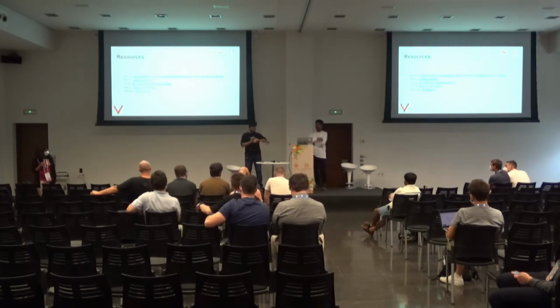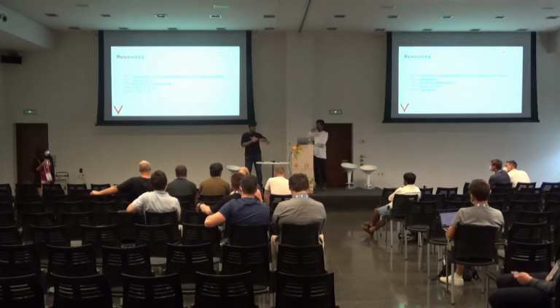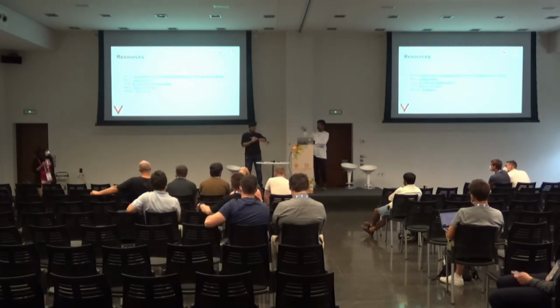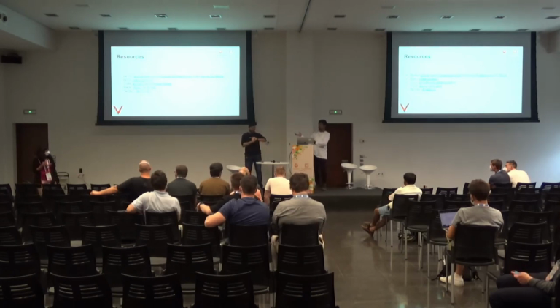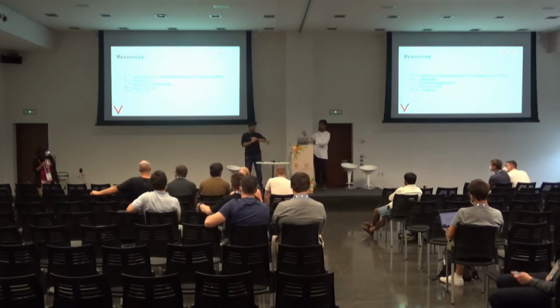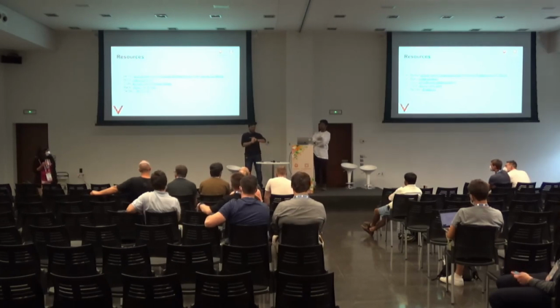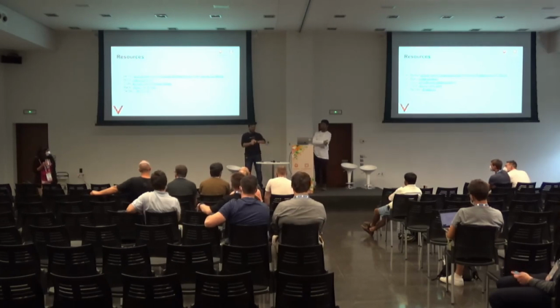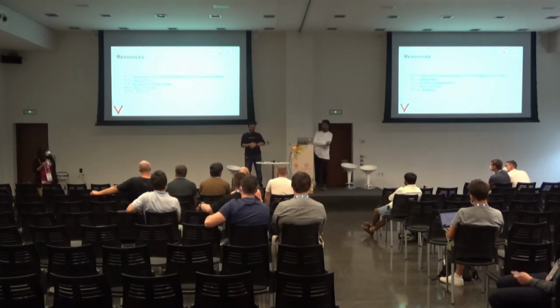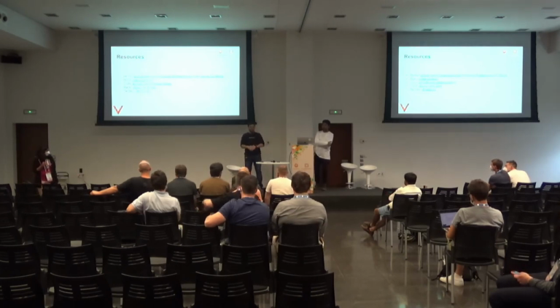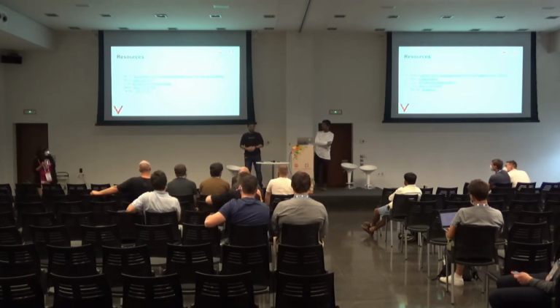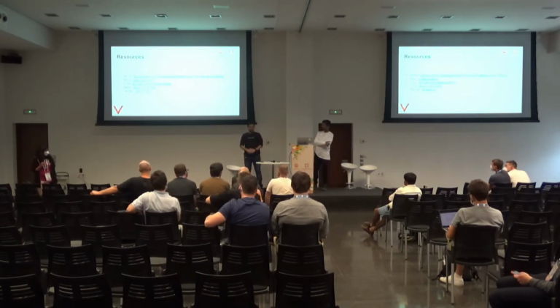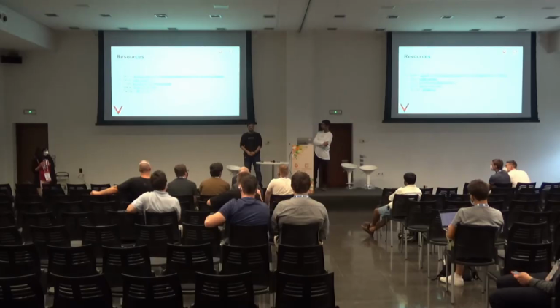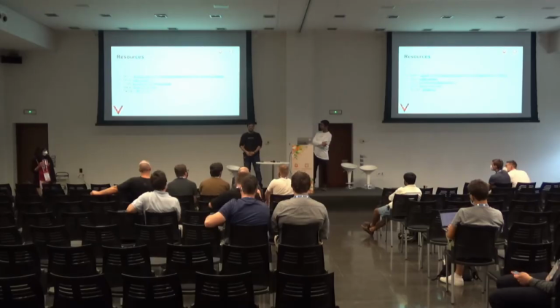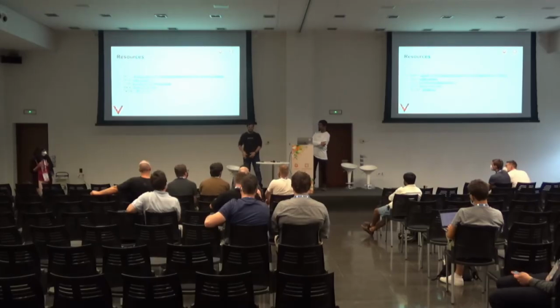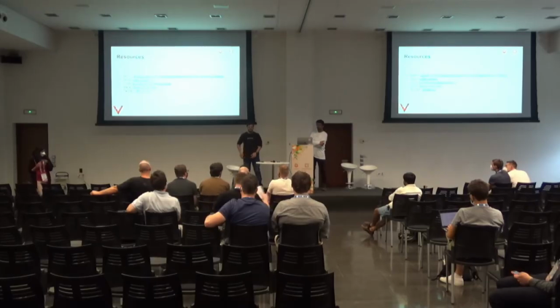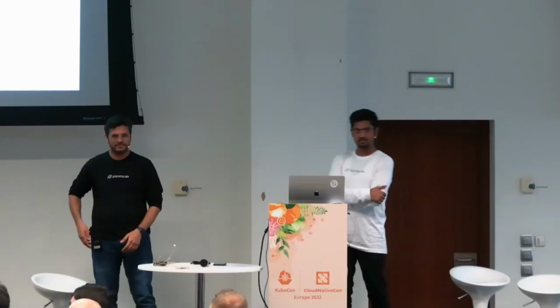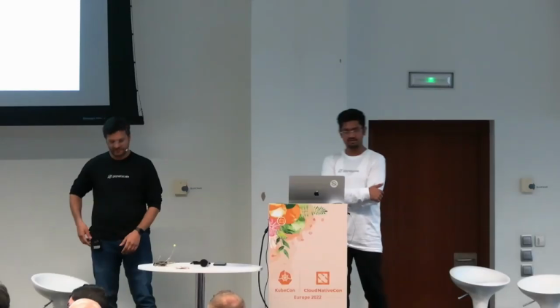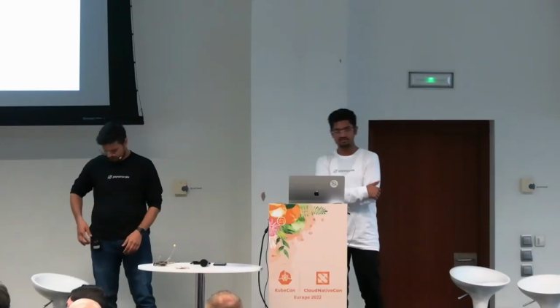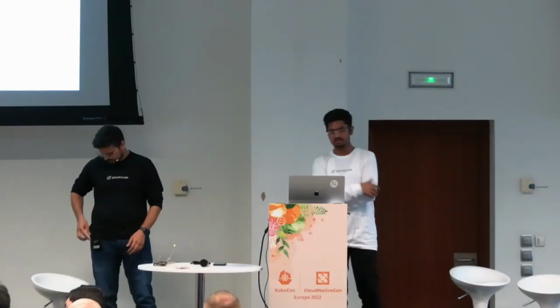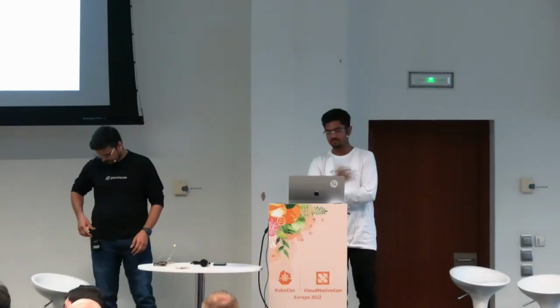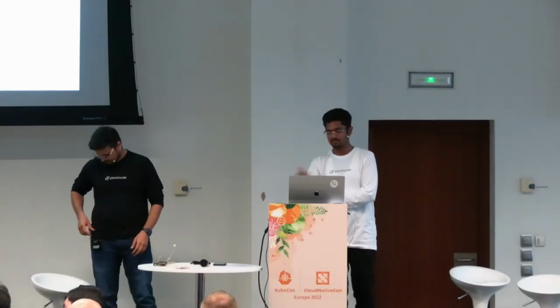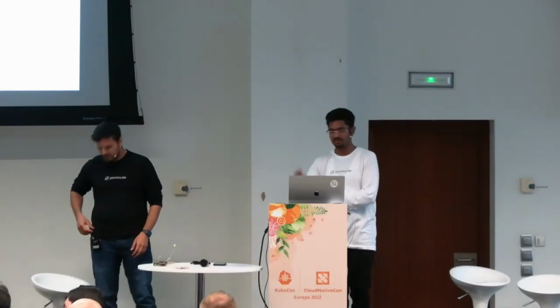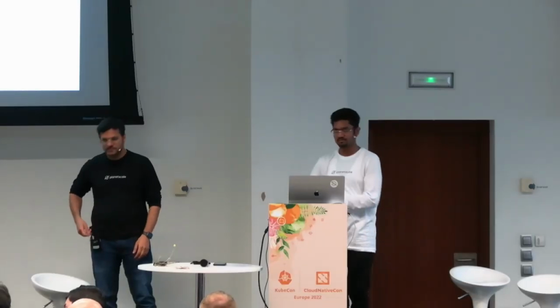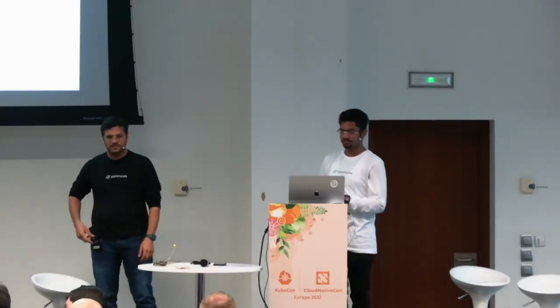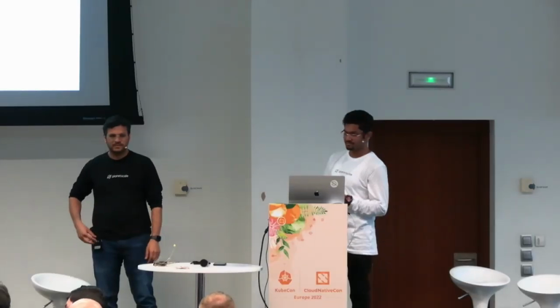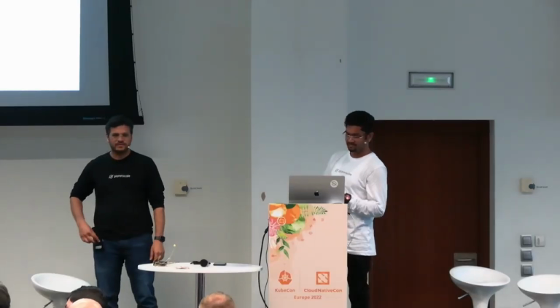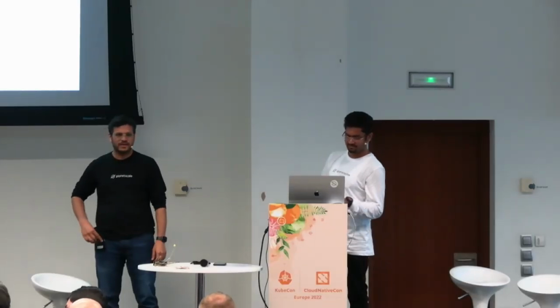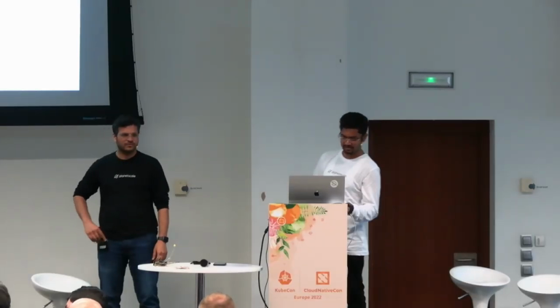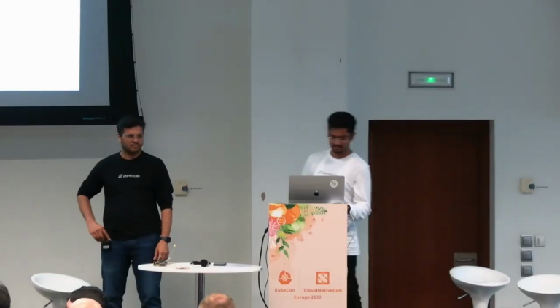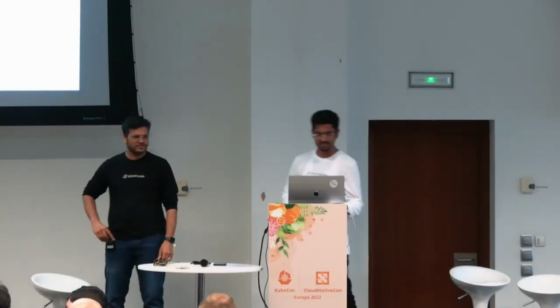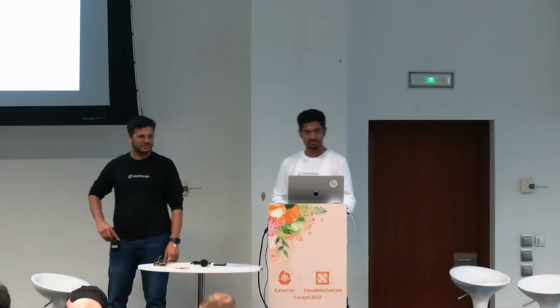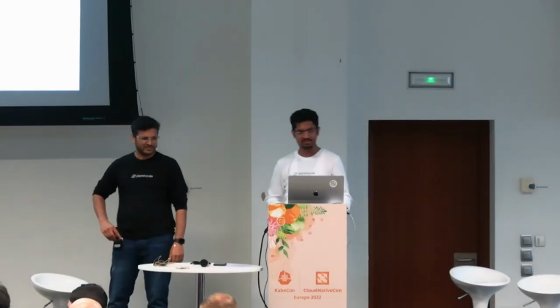We're out of time, but we are available to talk at the Vitess booth. Thank you so much.